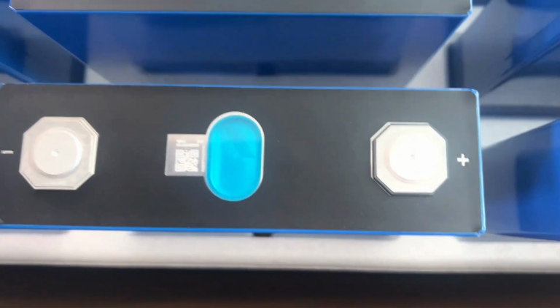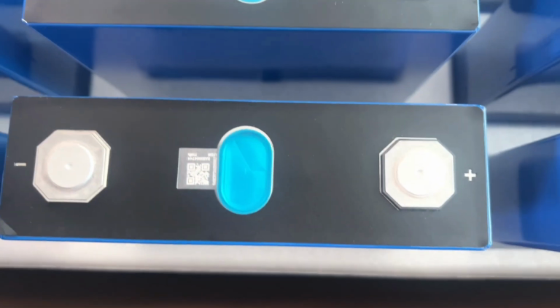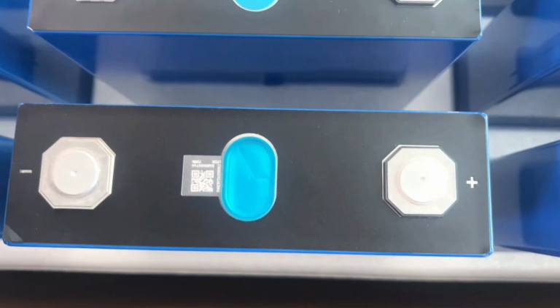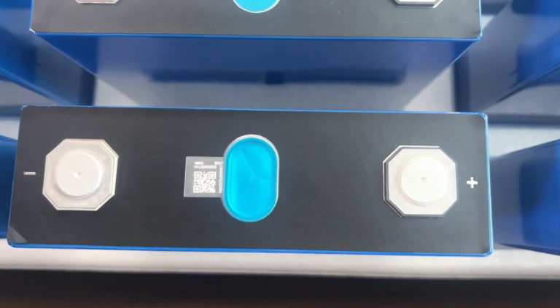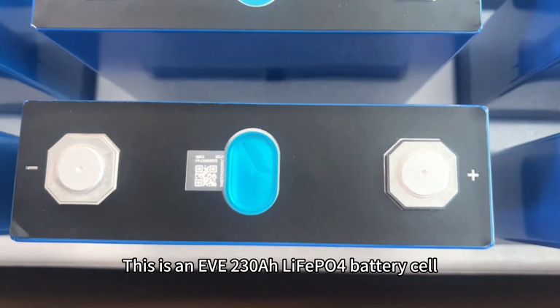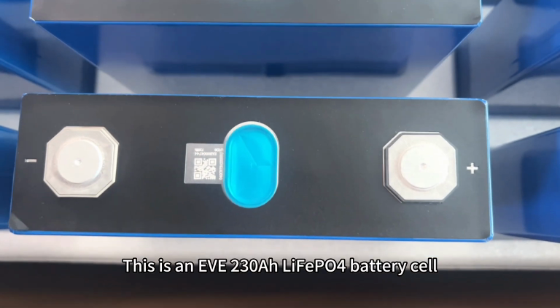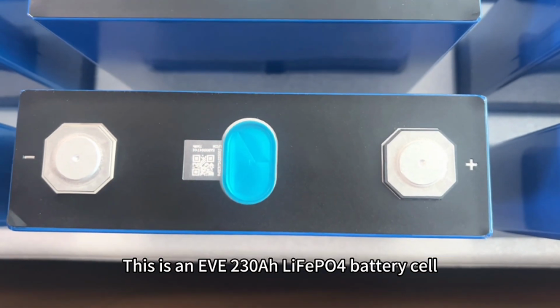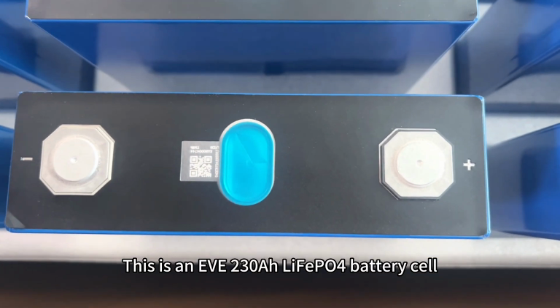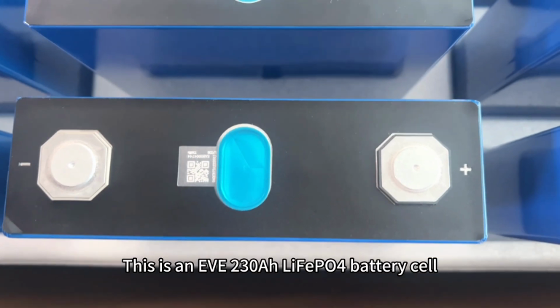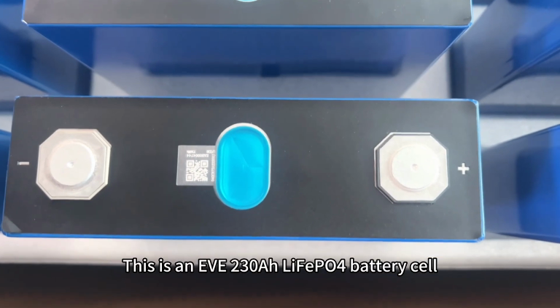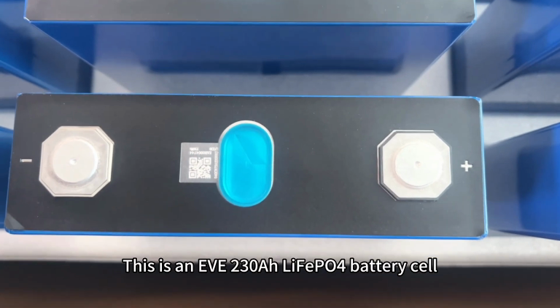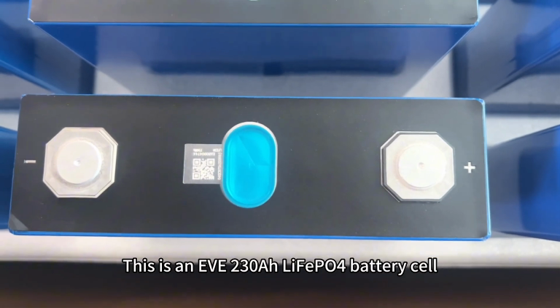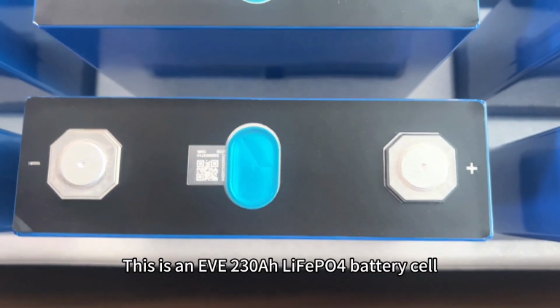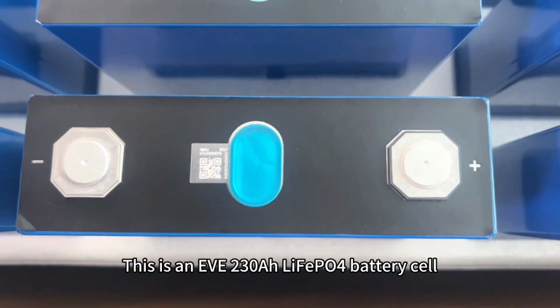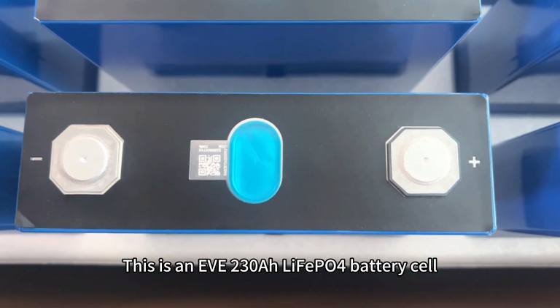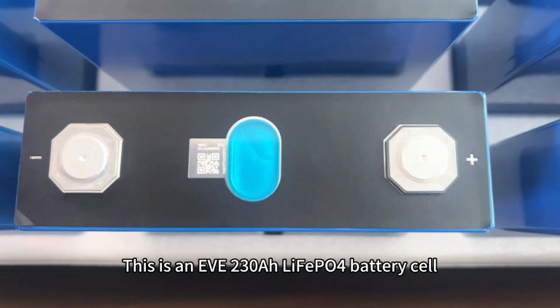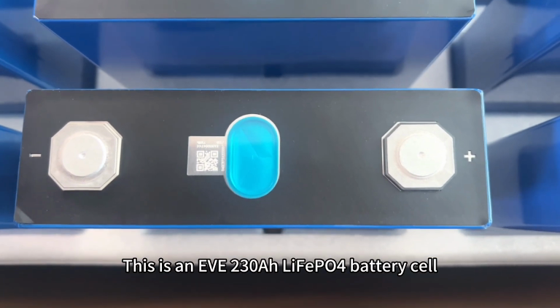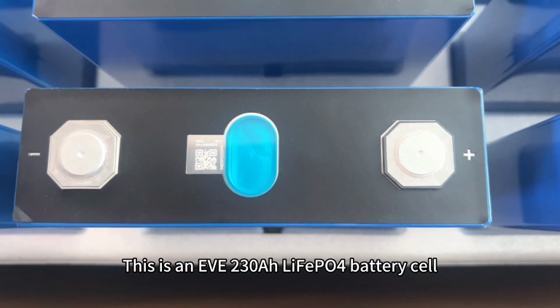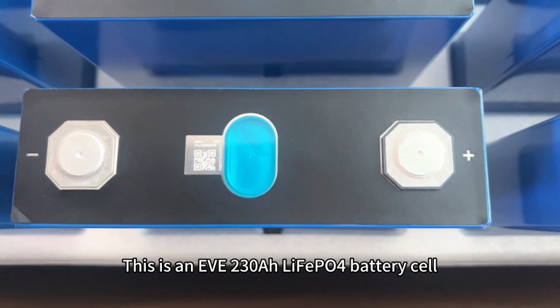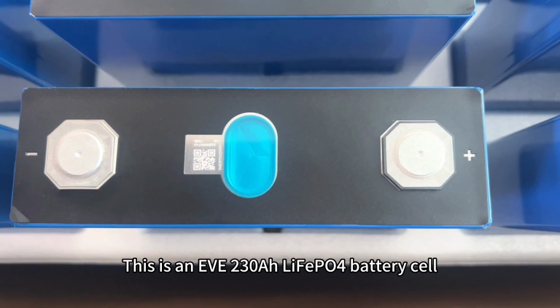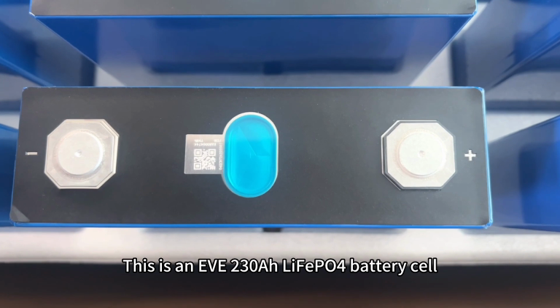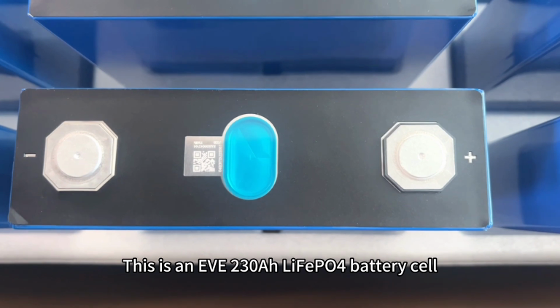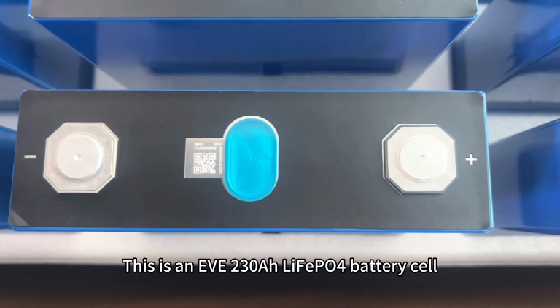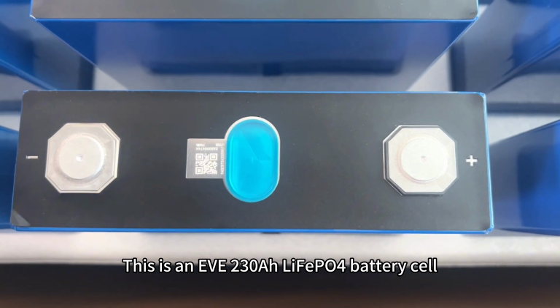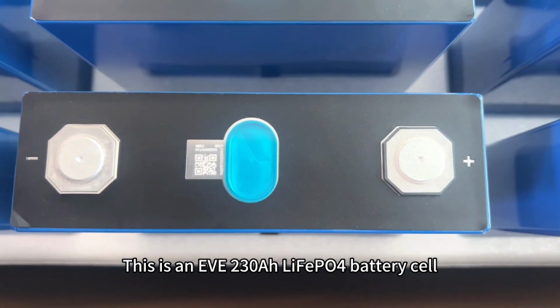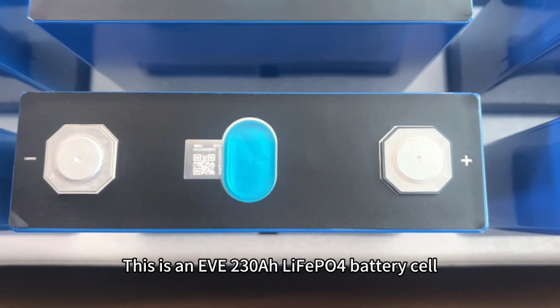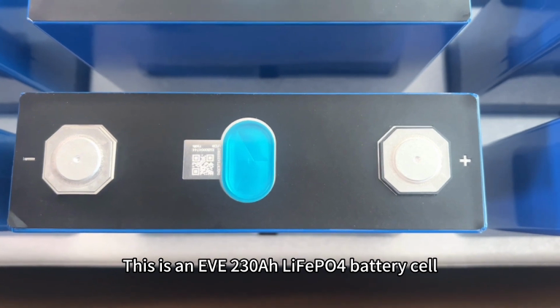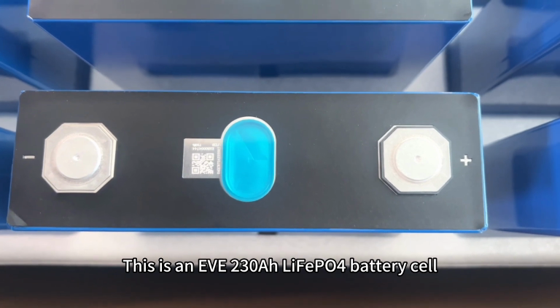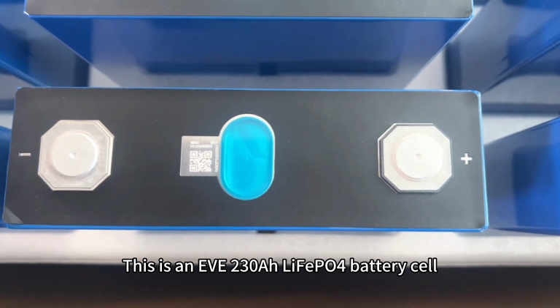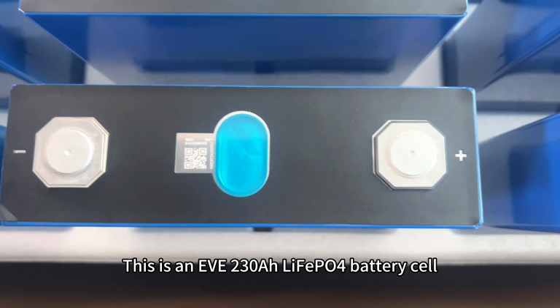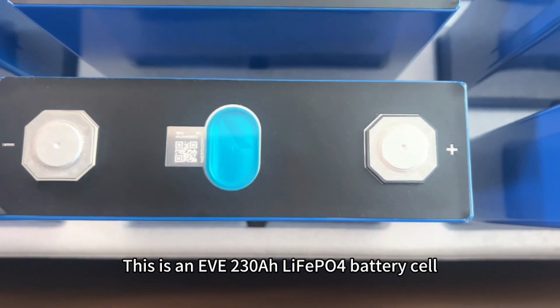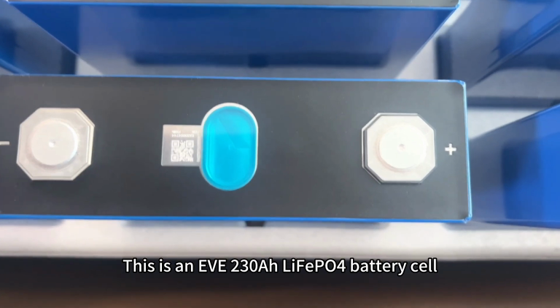This is an EVE 230 amp hour LiFePO4 battery cell.